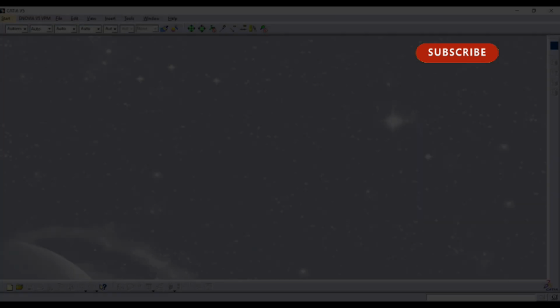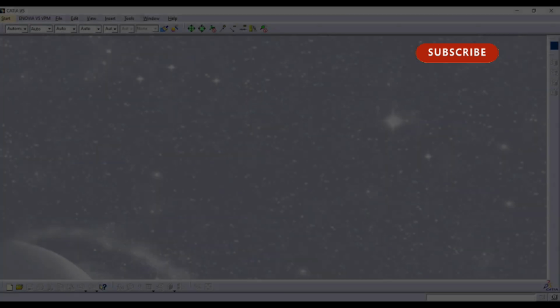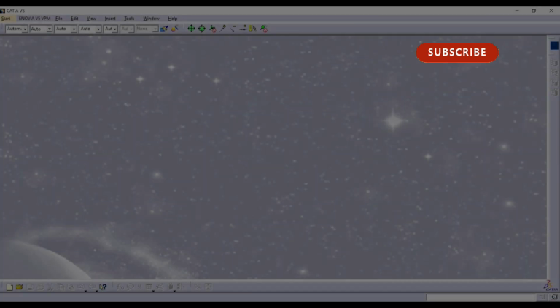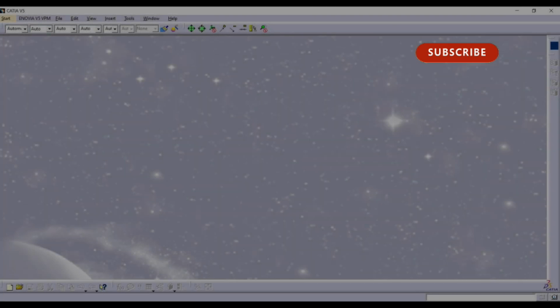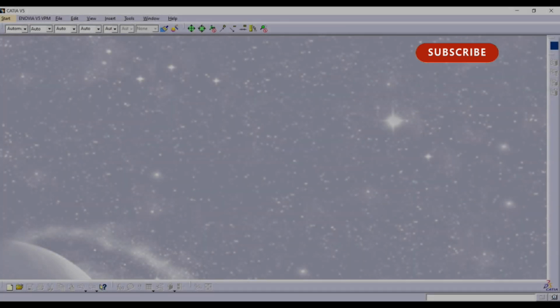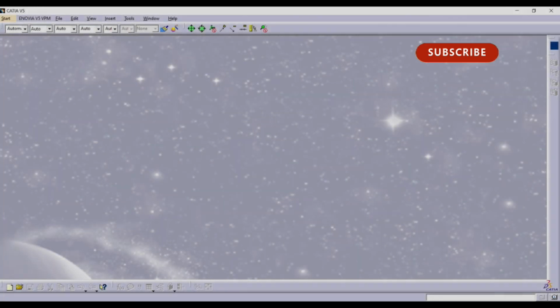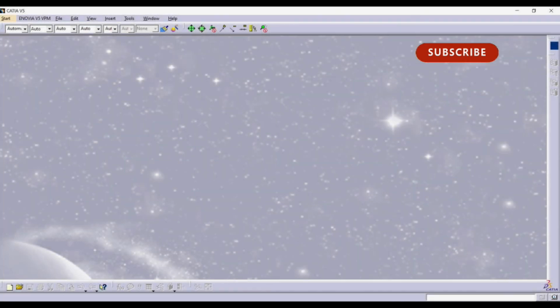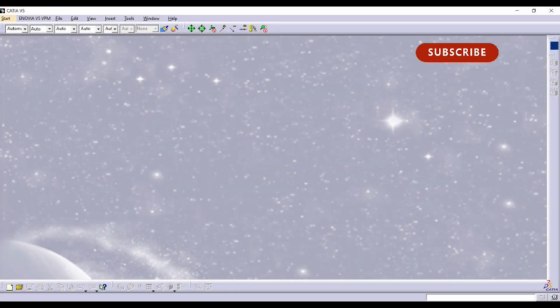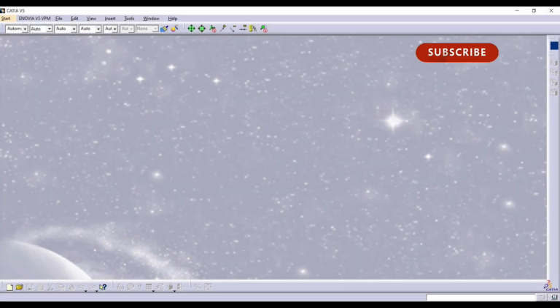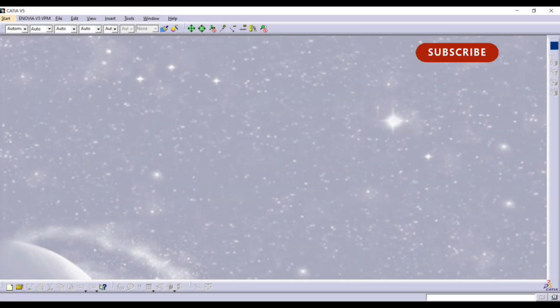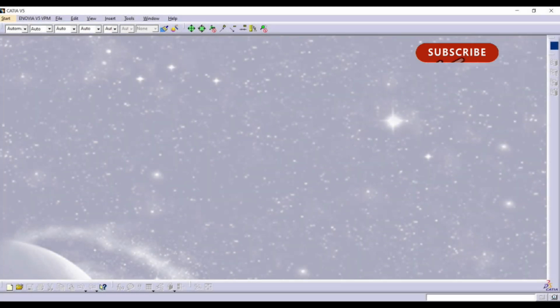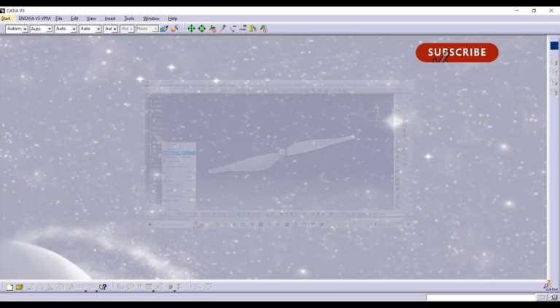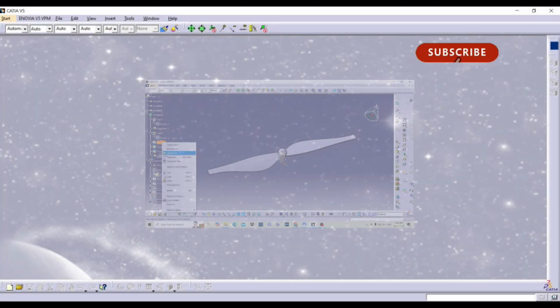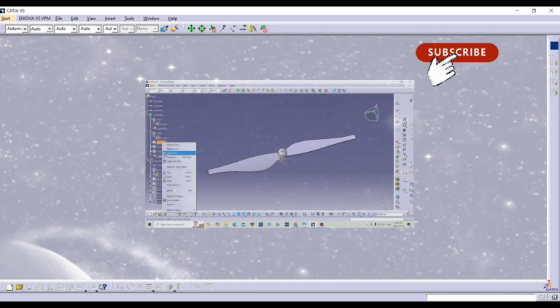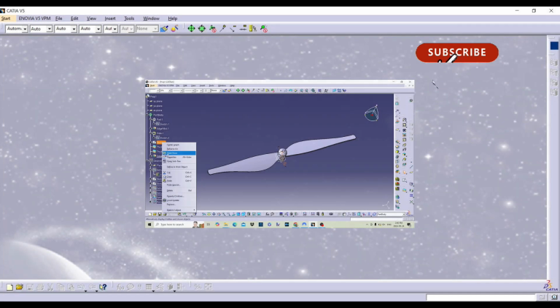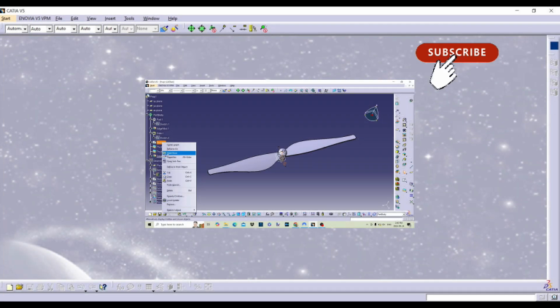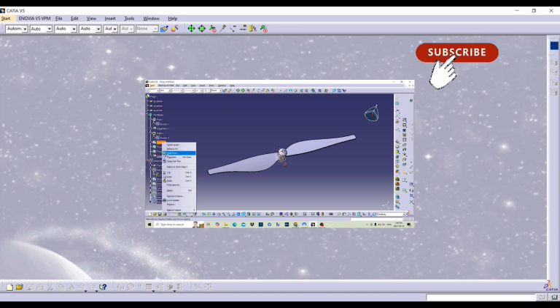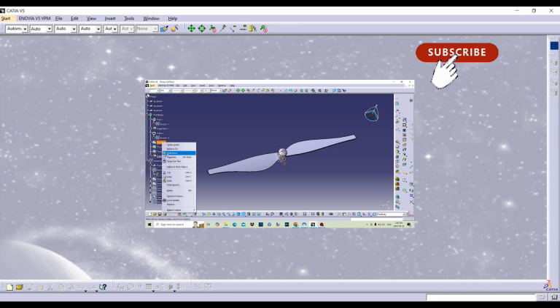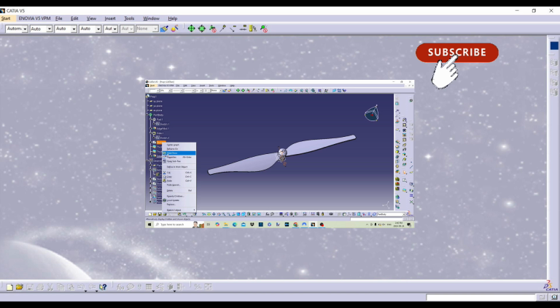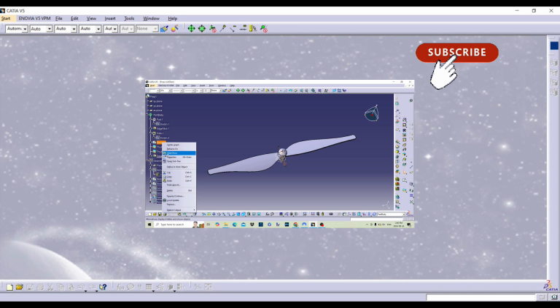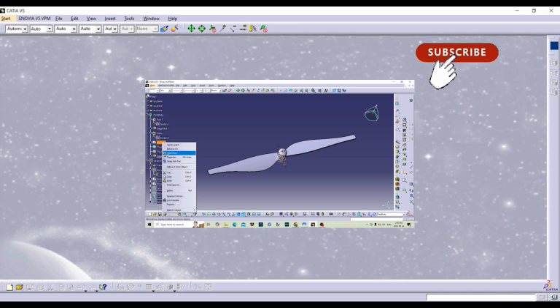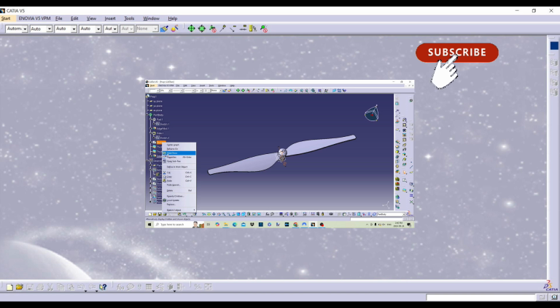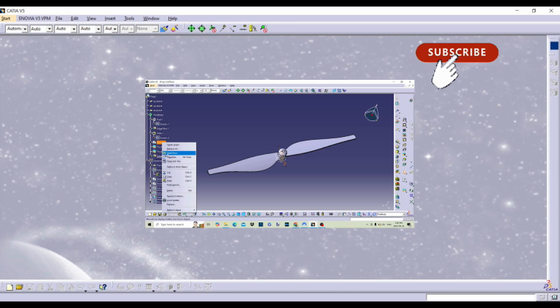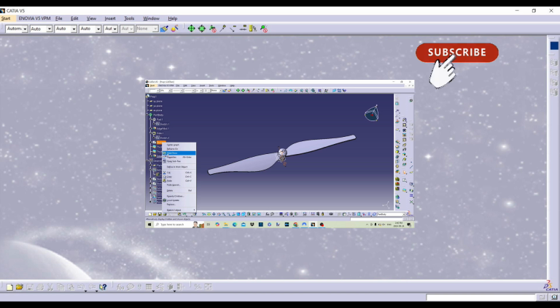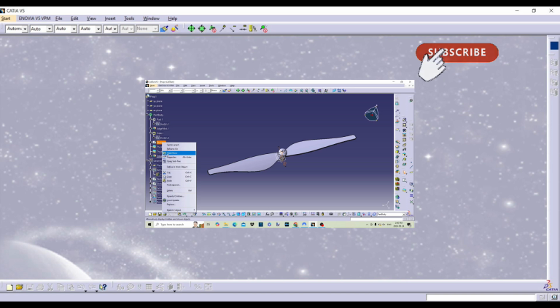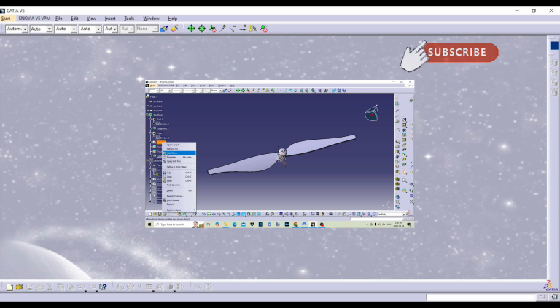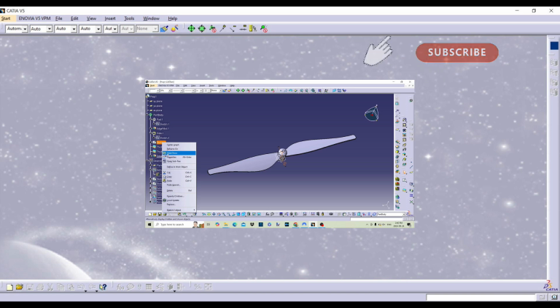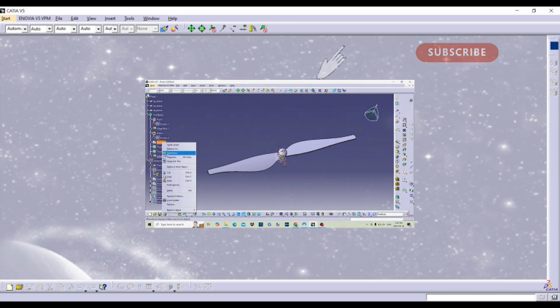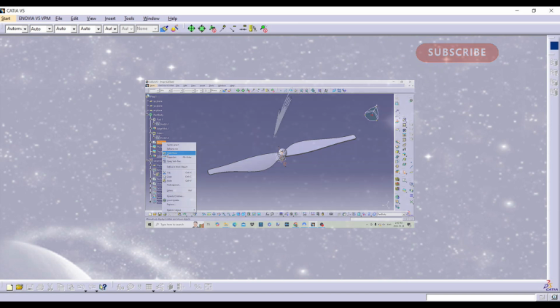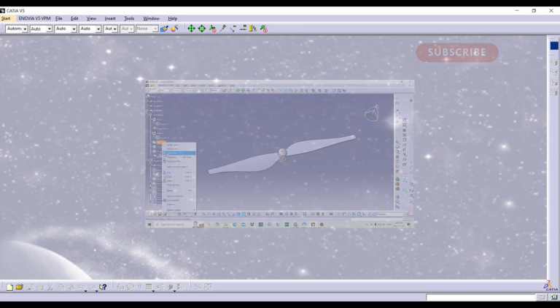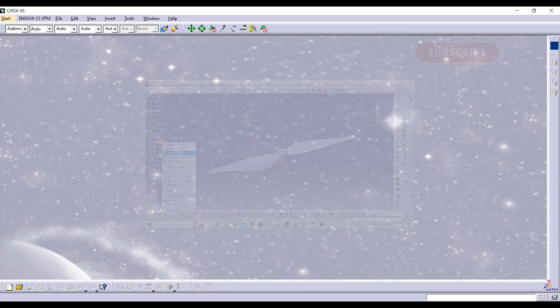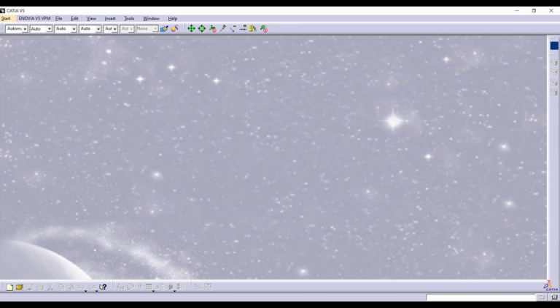Welcome back. In this video we will be continuing with the drone modeling, the motor to be specific. Katya is up and running so let's get on with it.